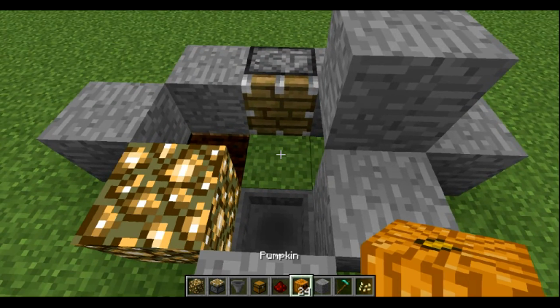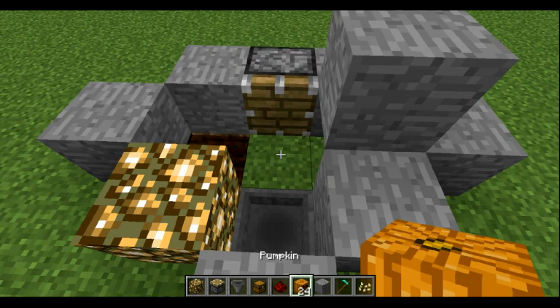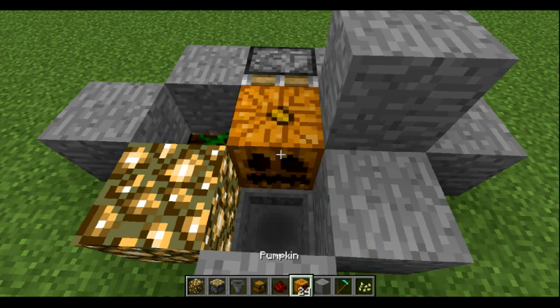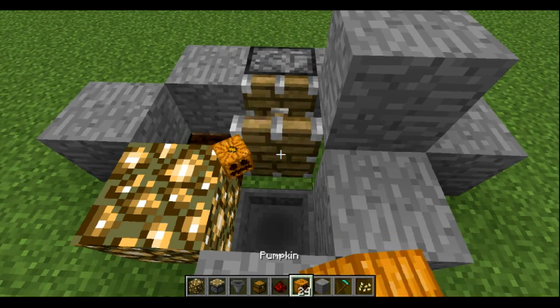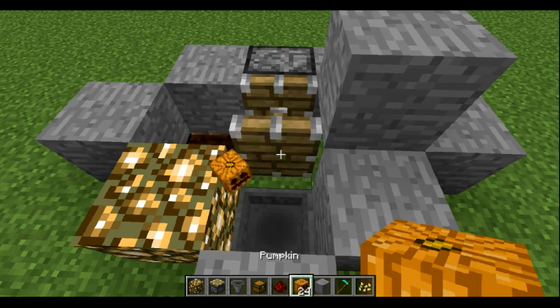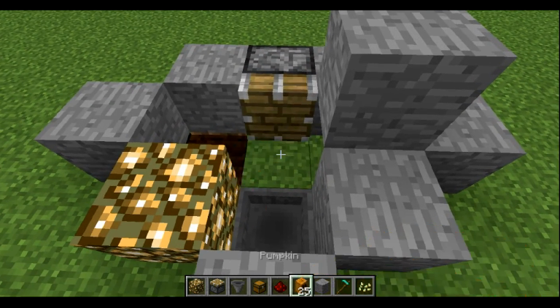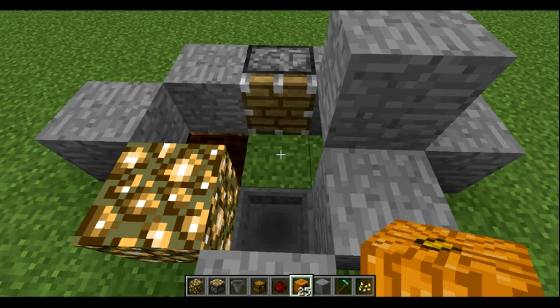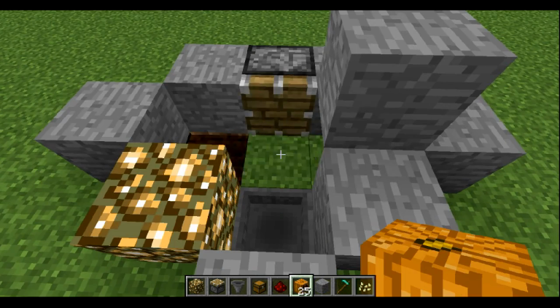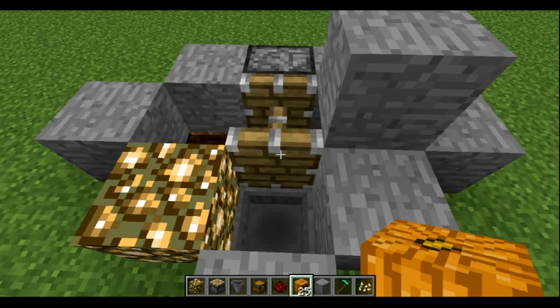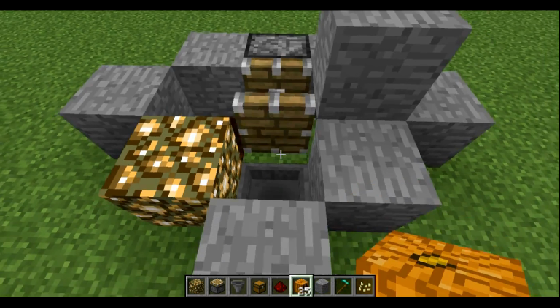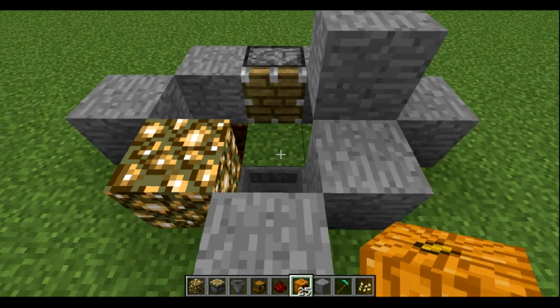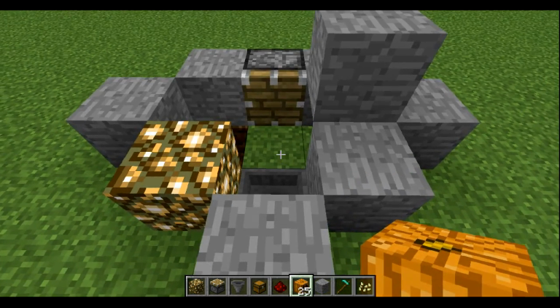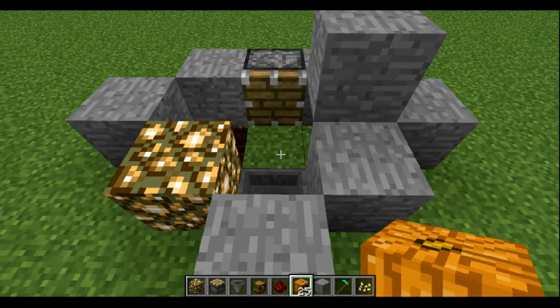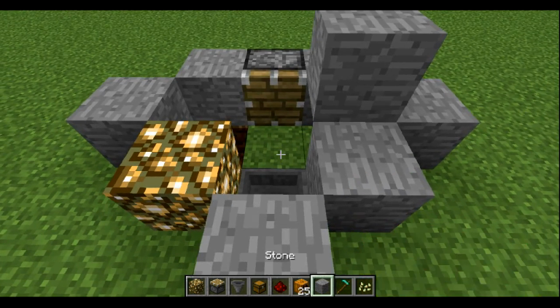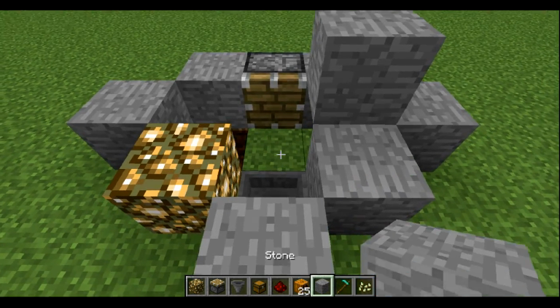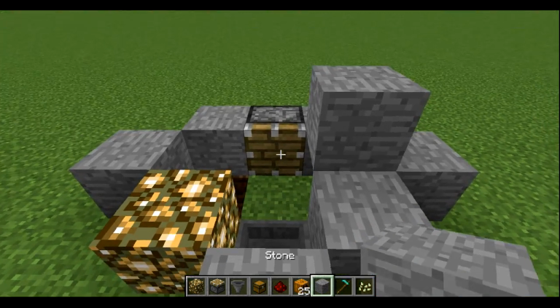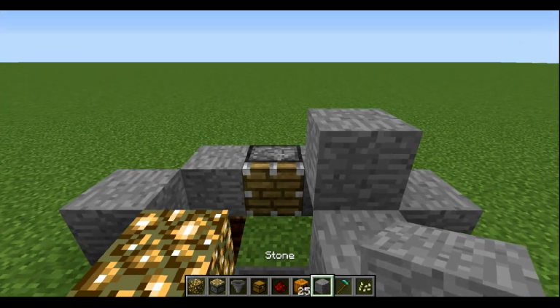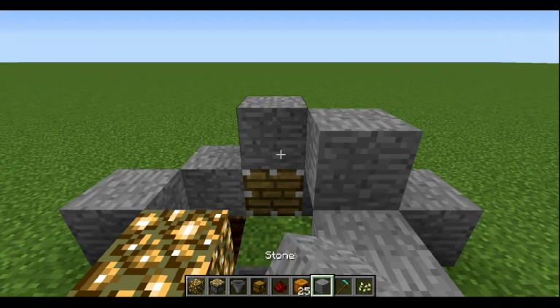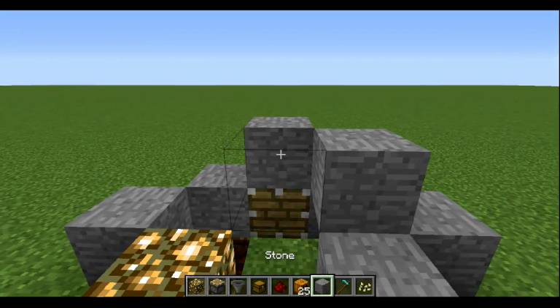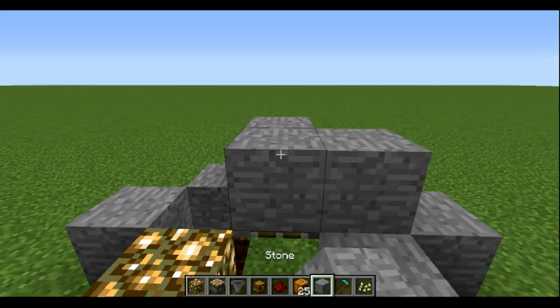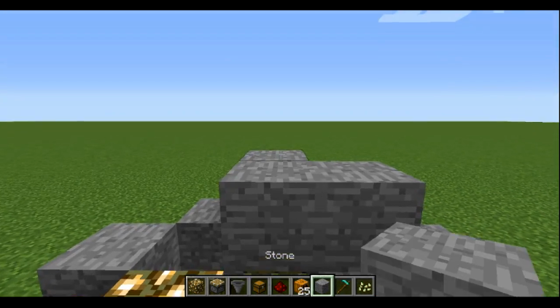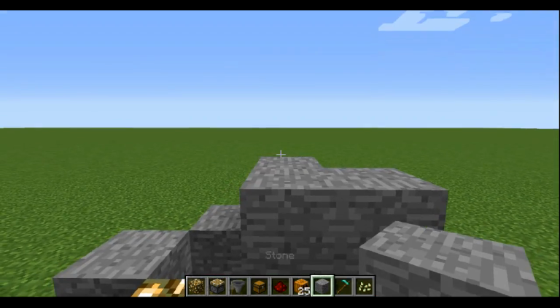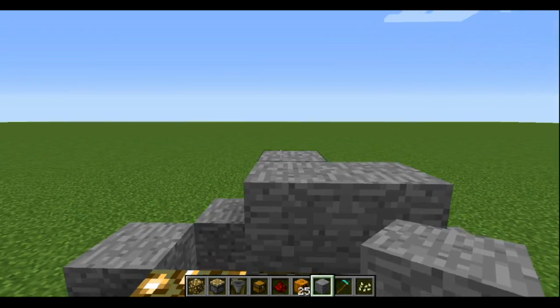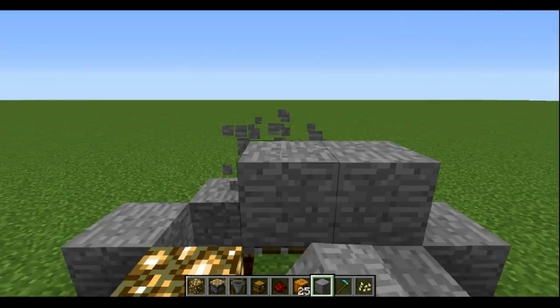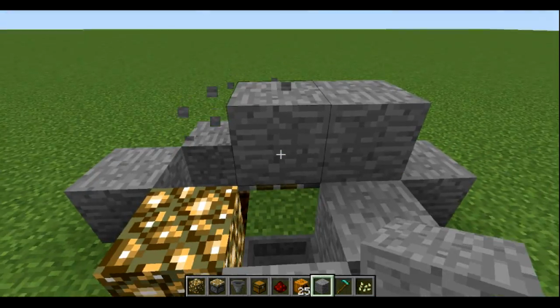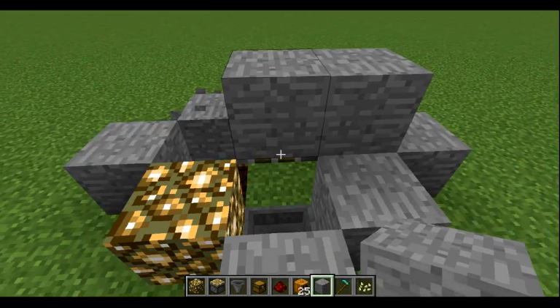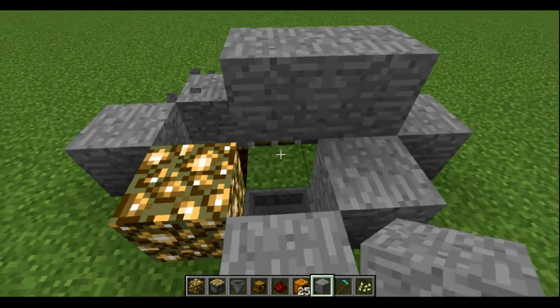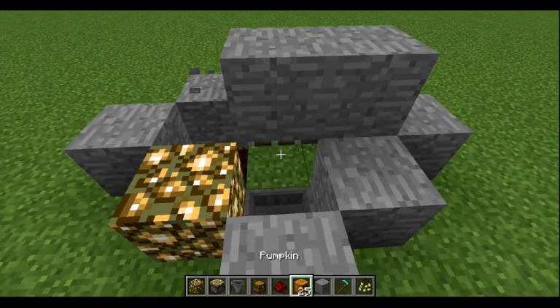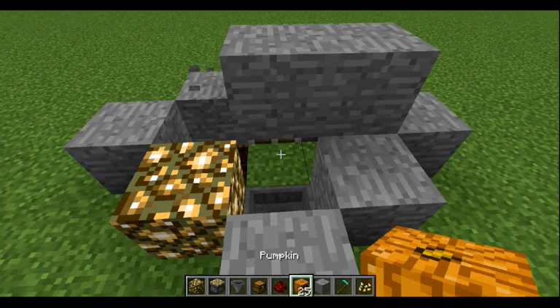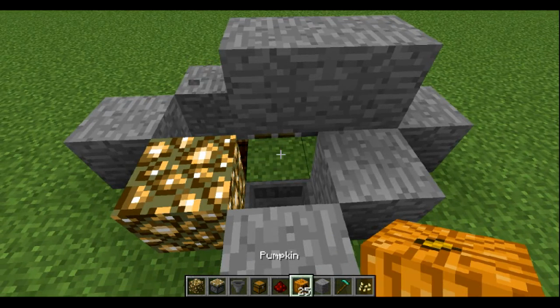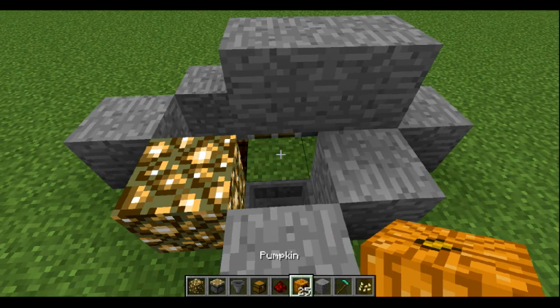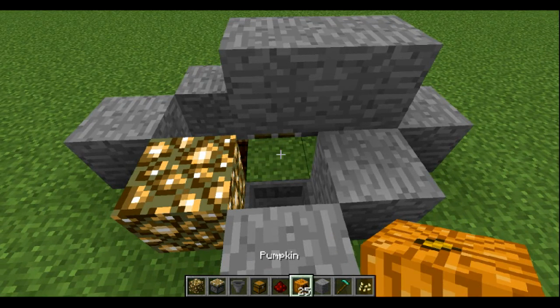Just some redstone, a redstone lamp, a regular piston, and optional glowstone if you want it to grow at night as well.